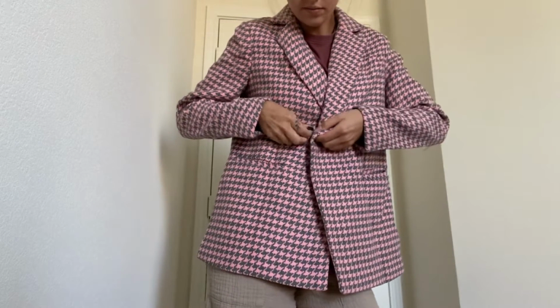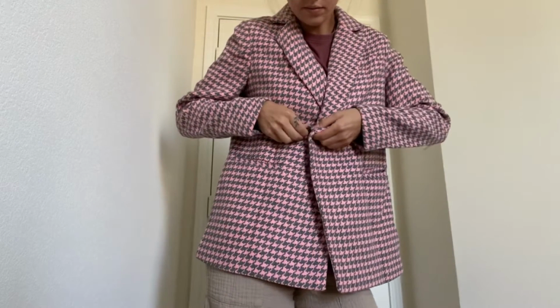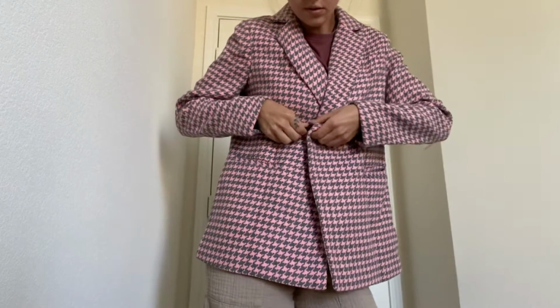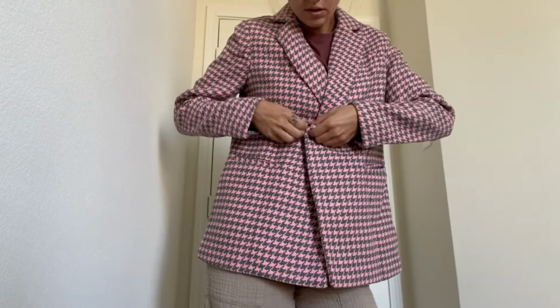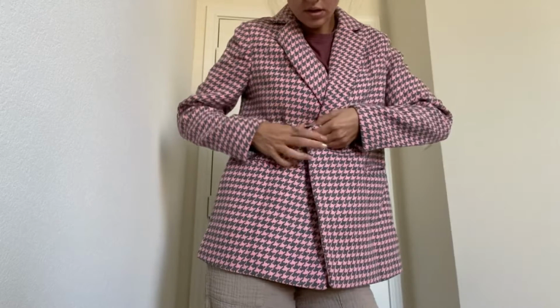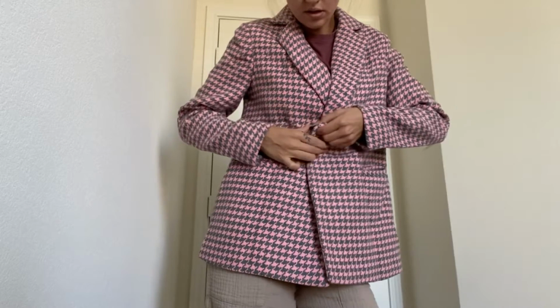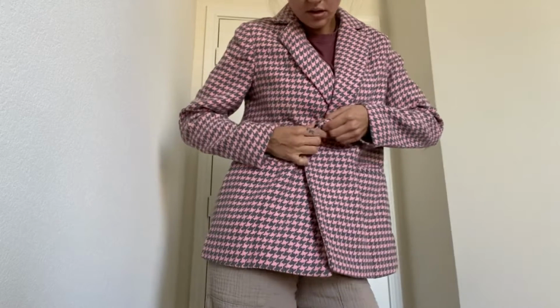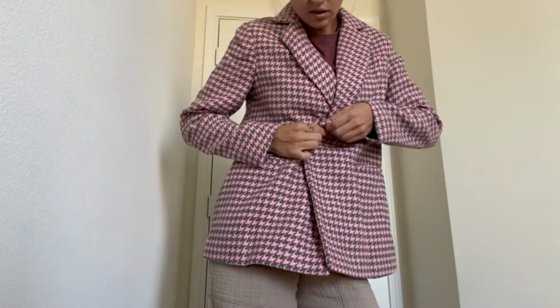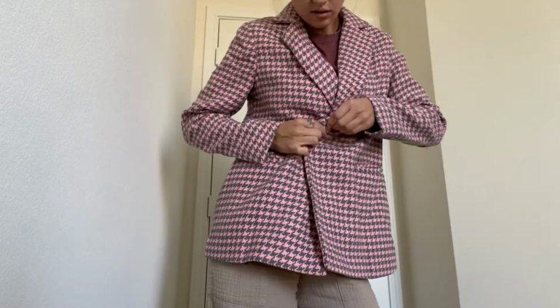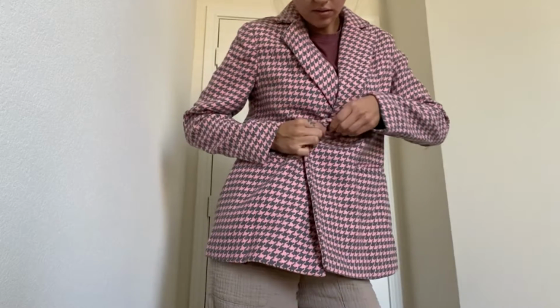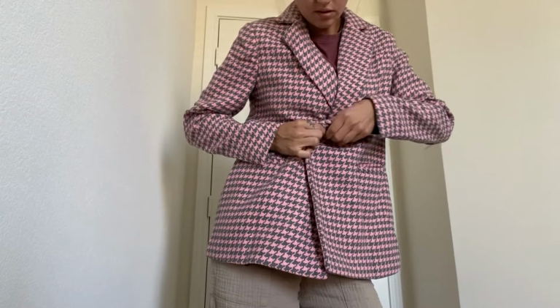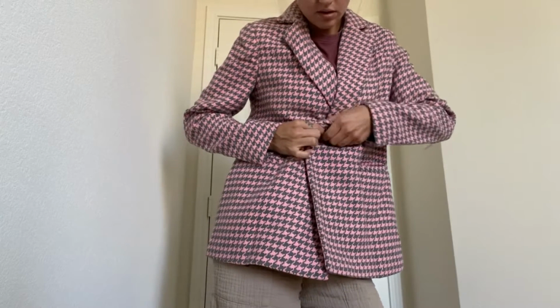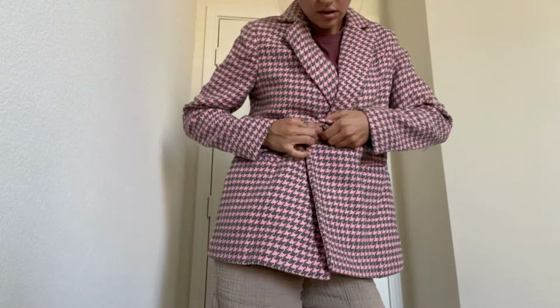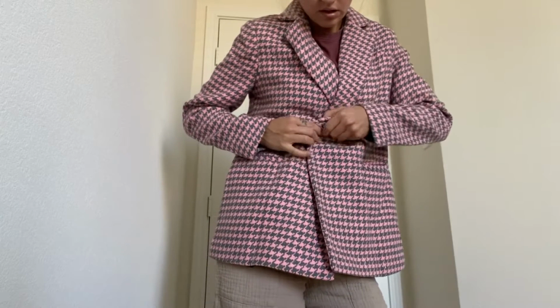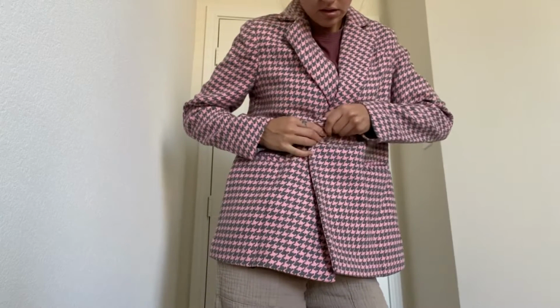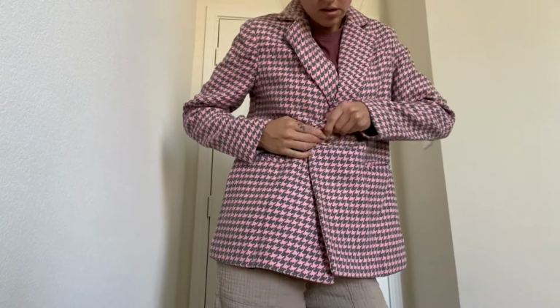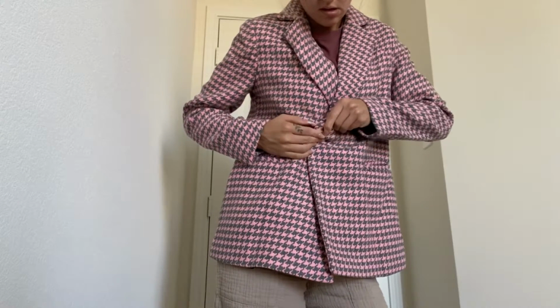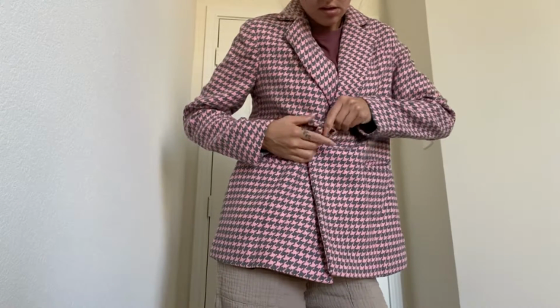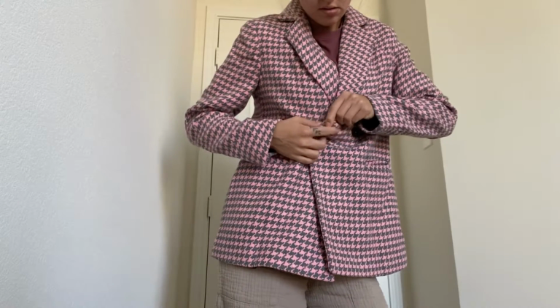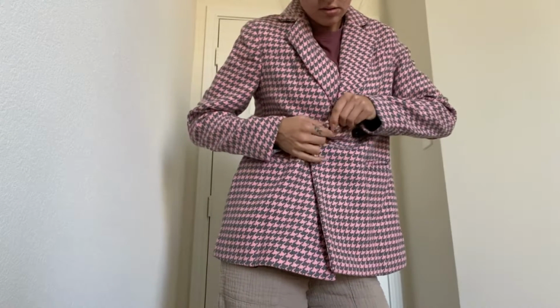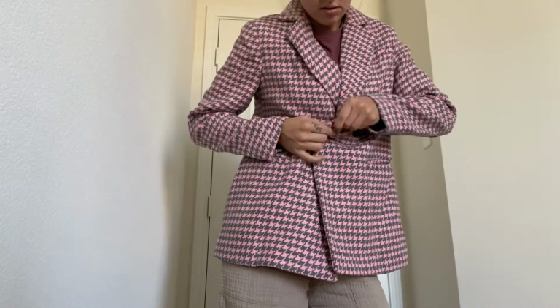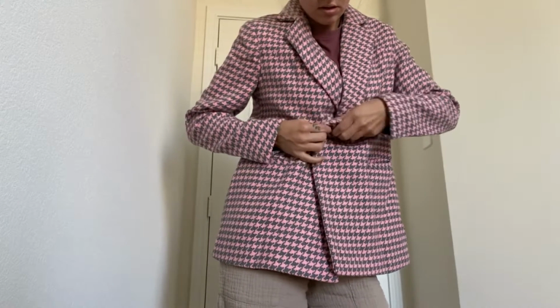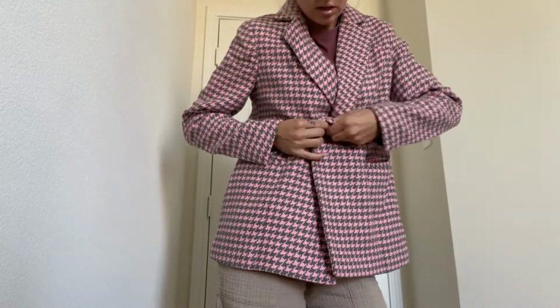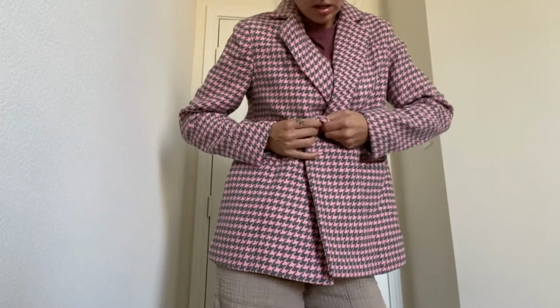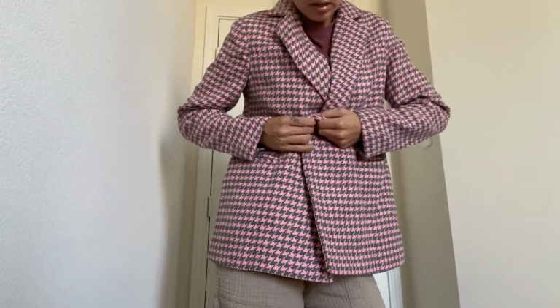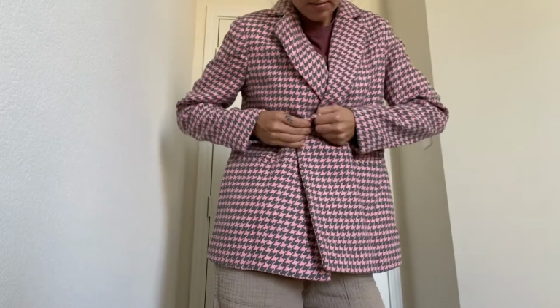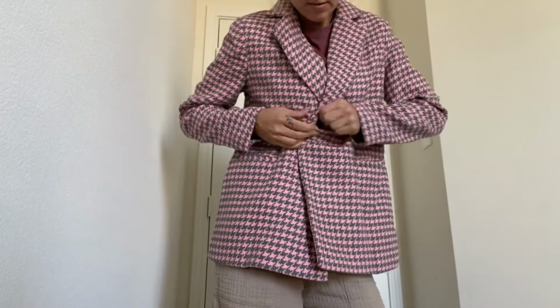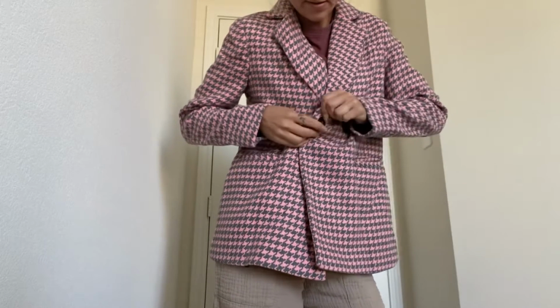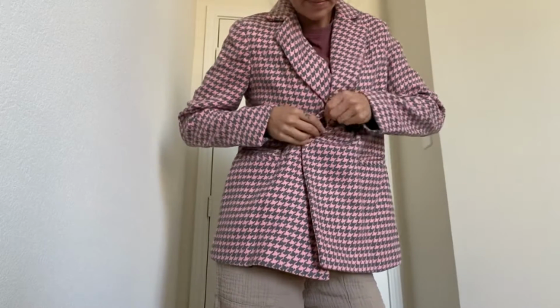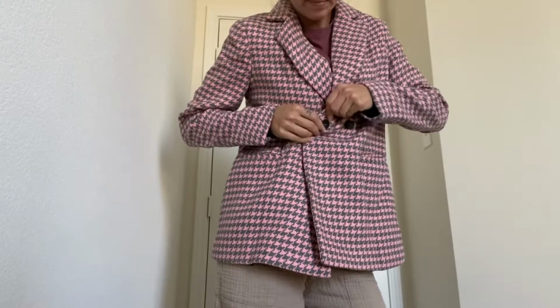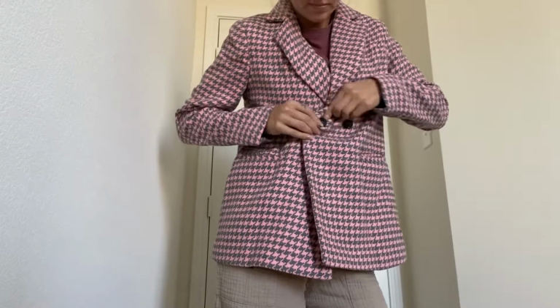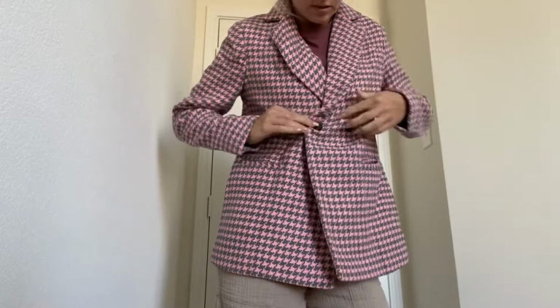It is great with your favorite skinny jeans, leggings, boots, and so on.